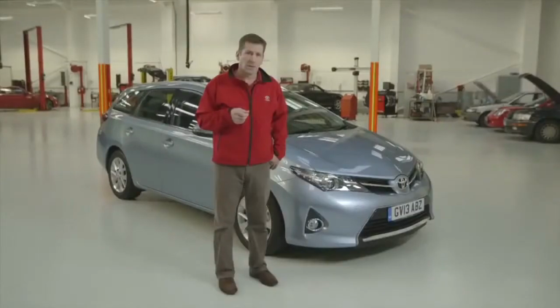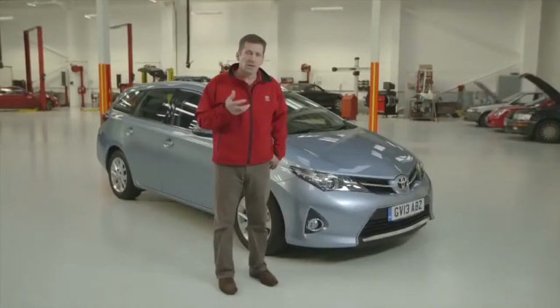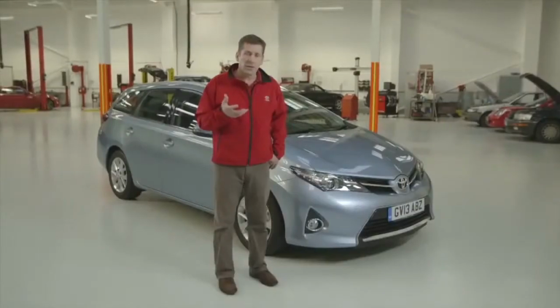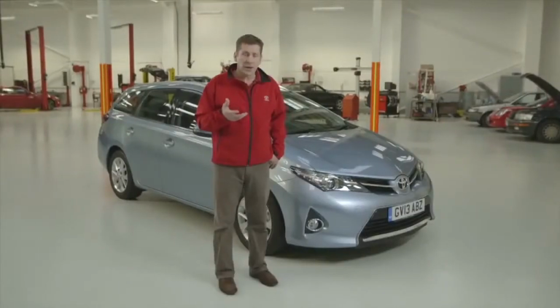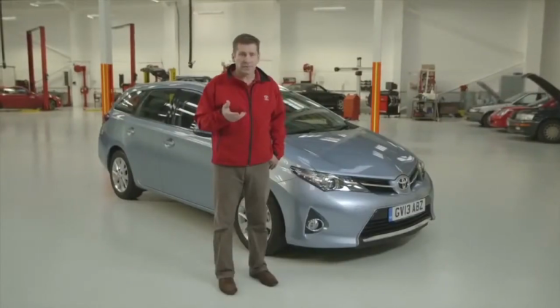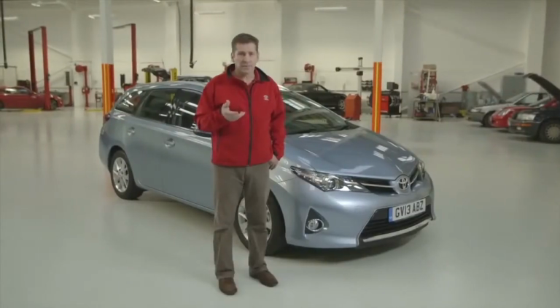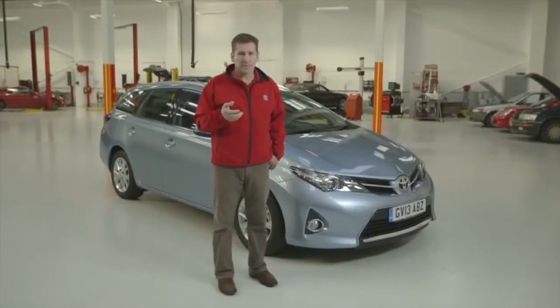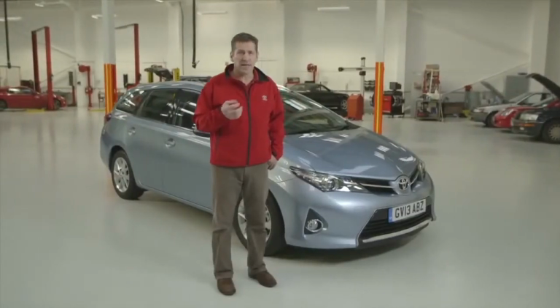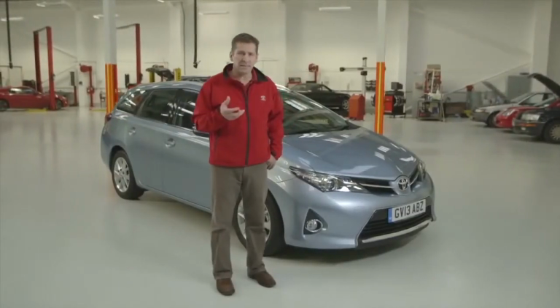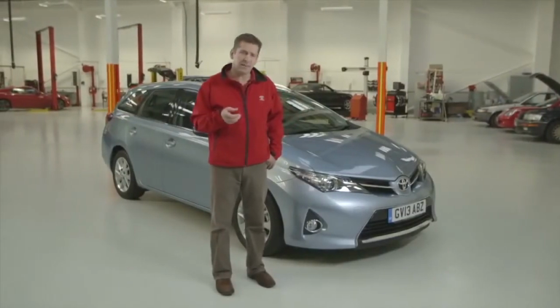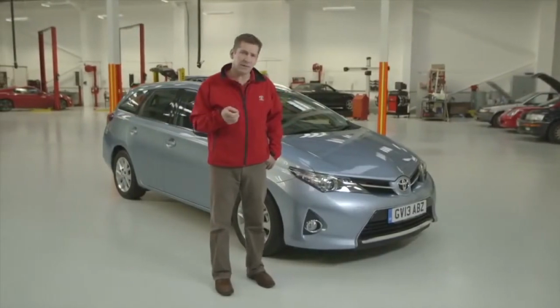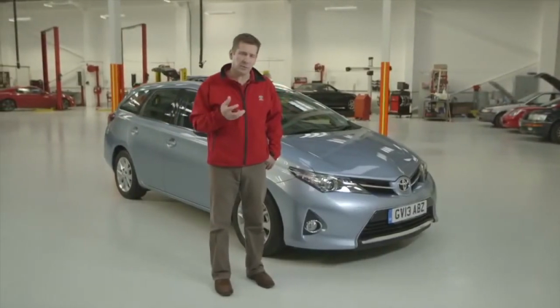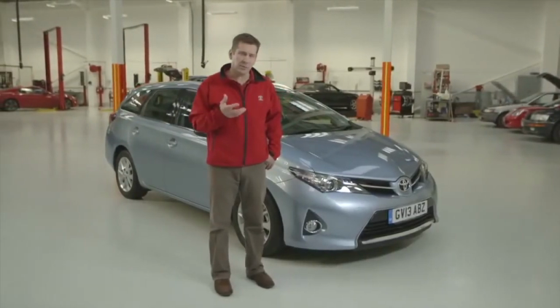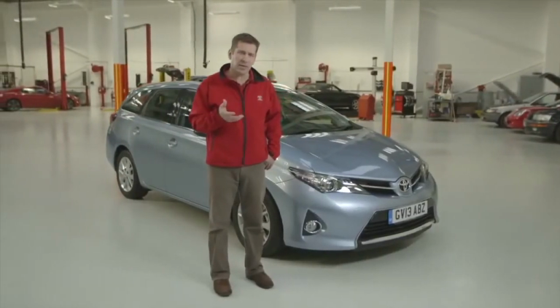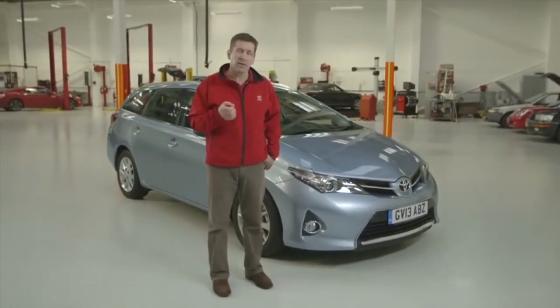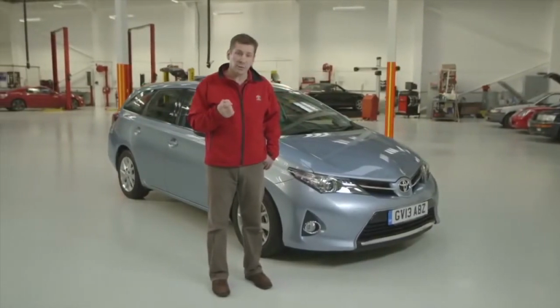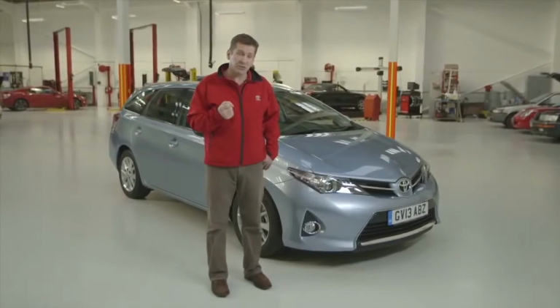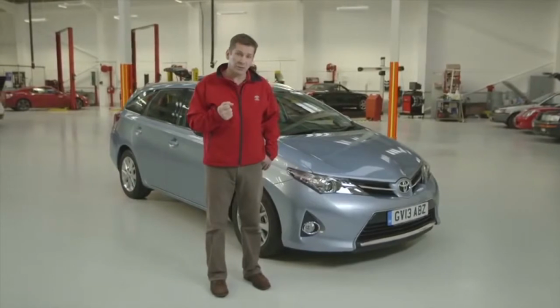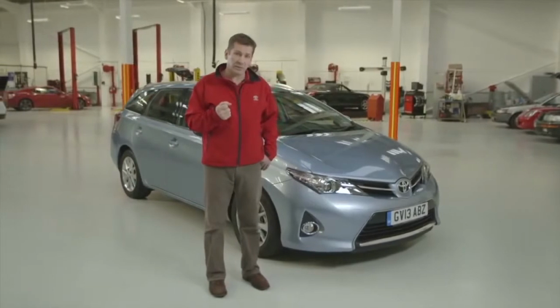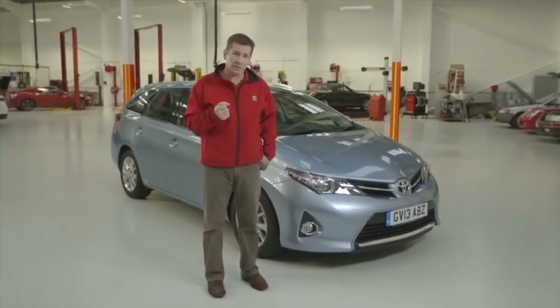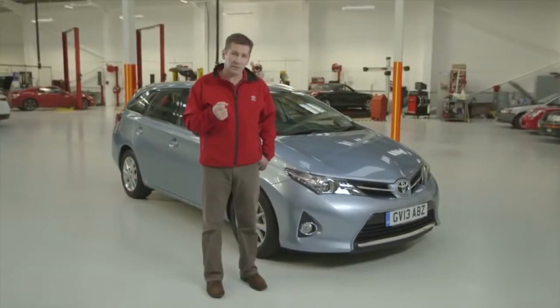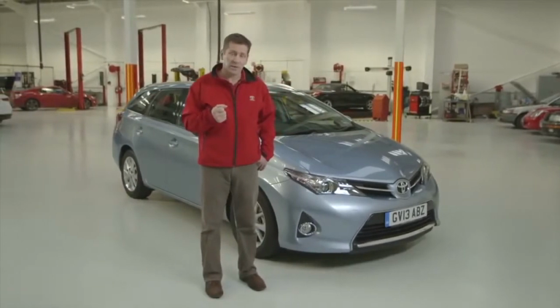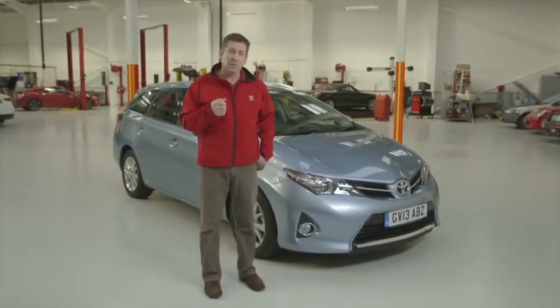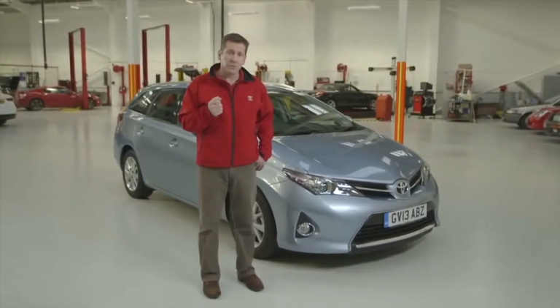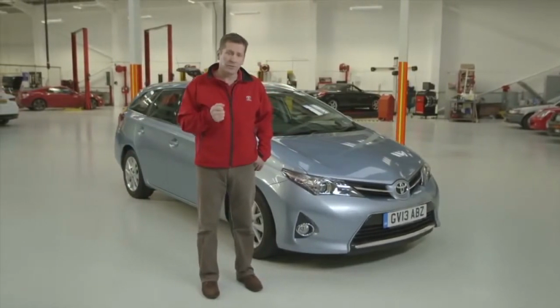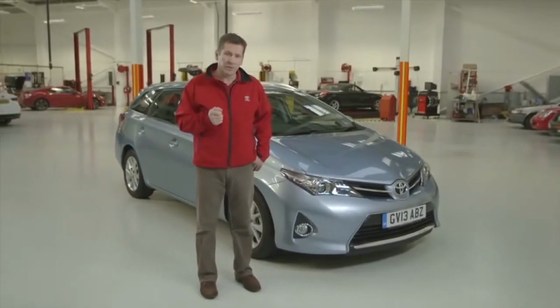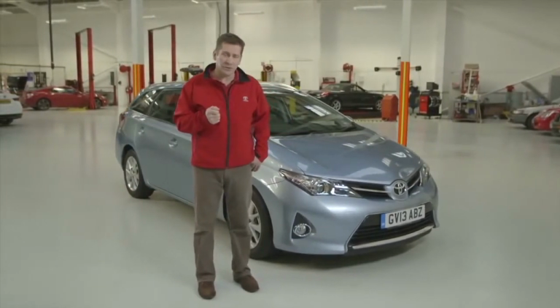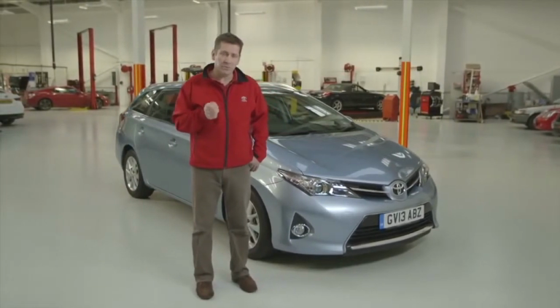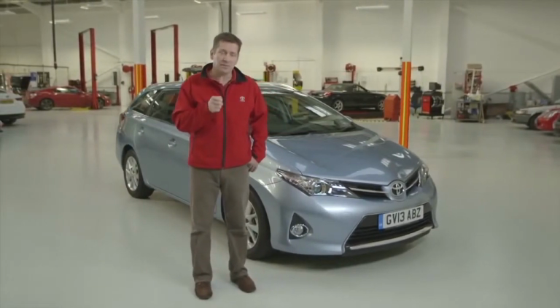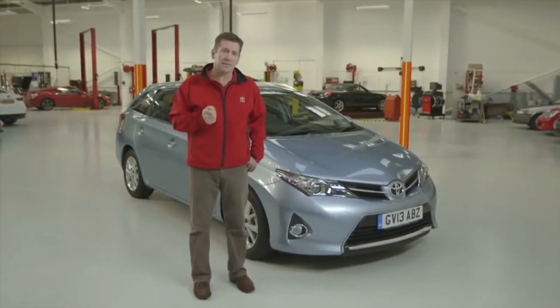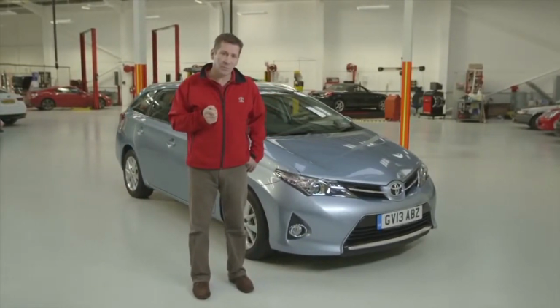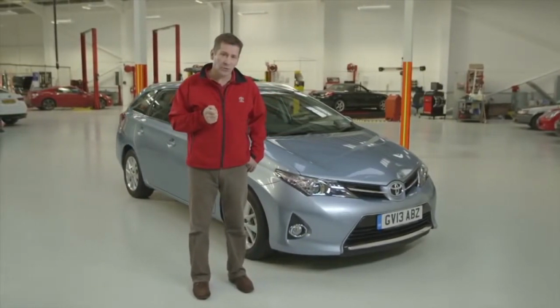So there you have it — some handy tips to help you prepare for winter driving. For more information, please visit our blog.